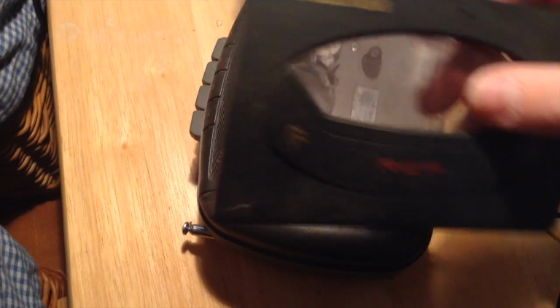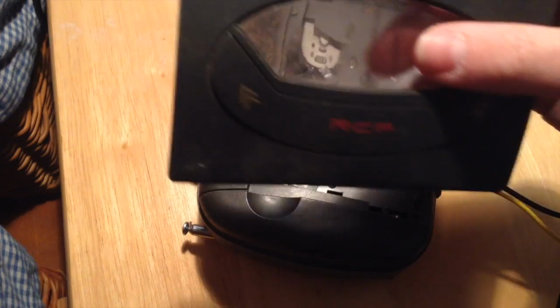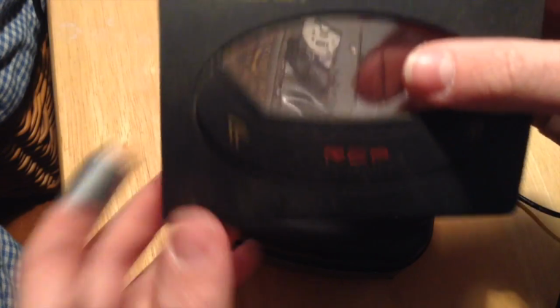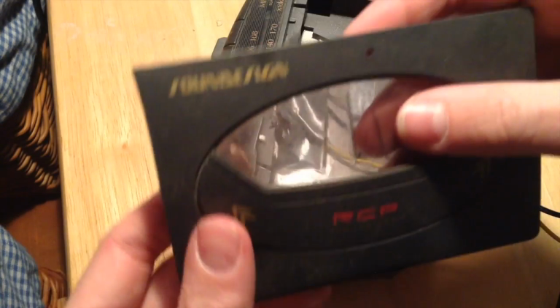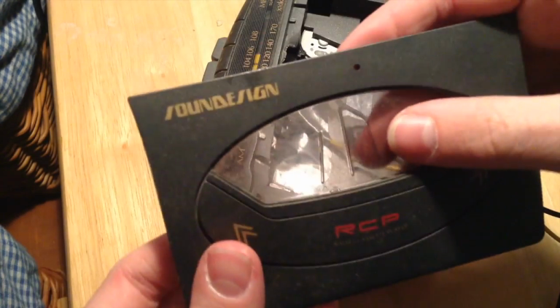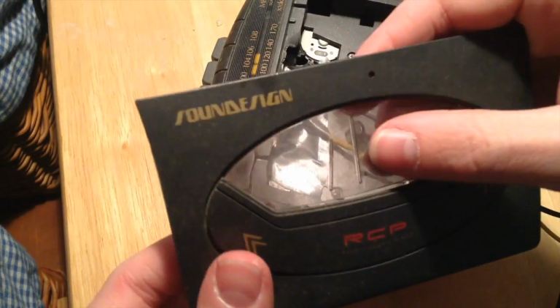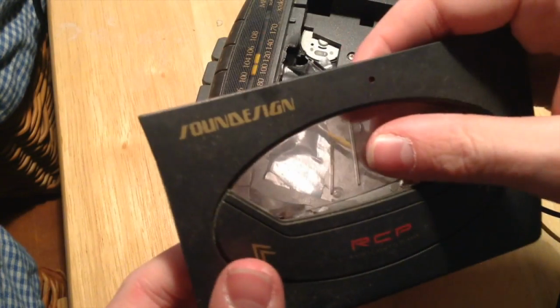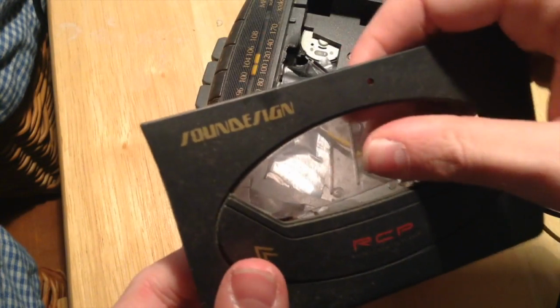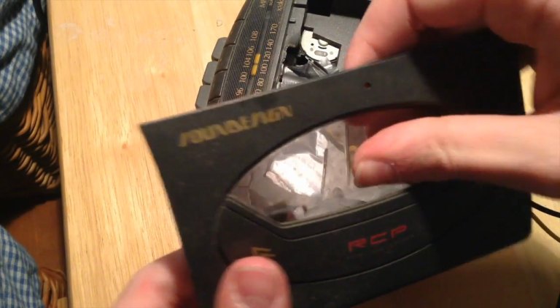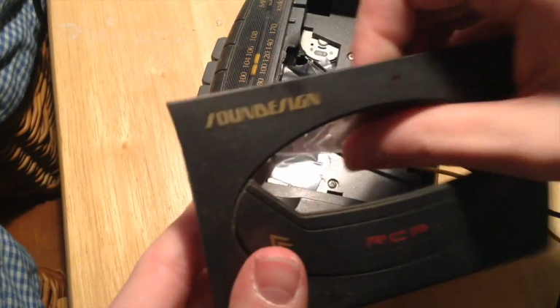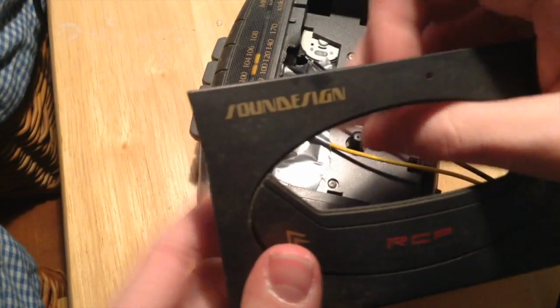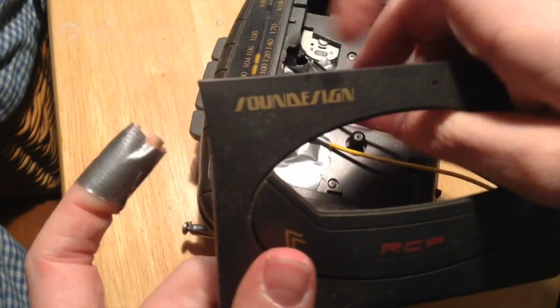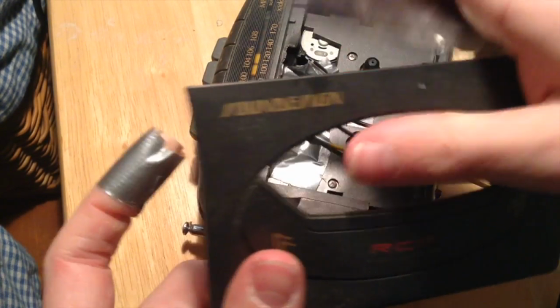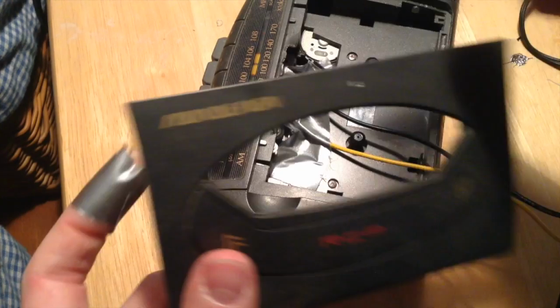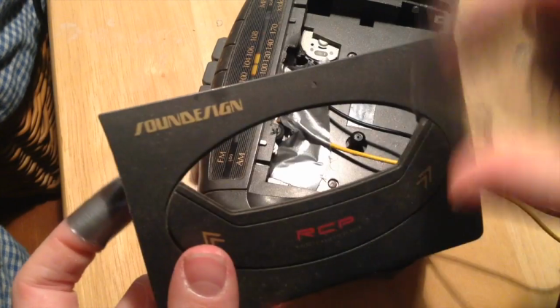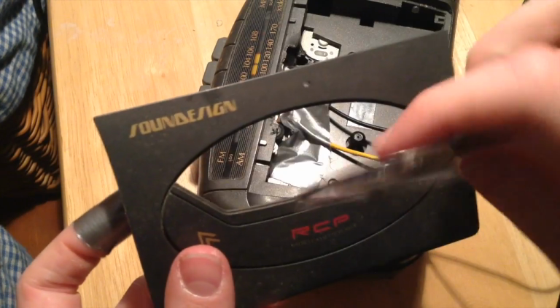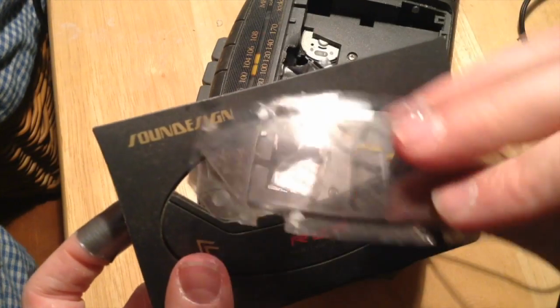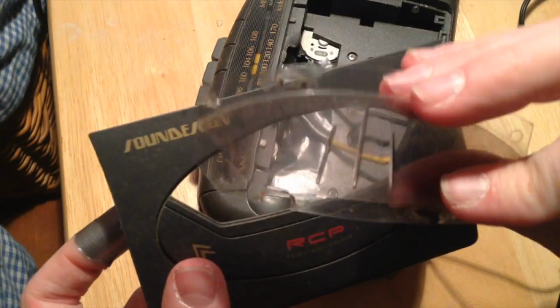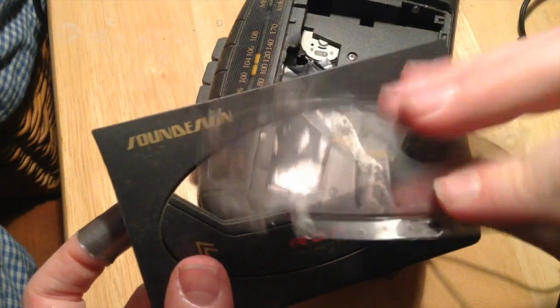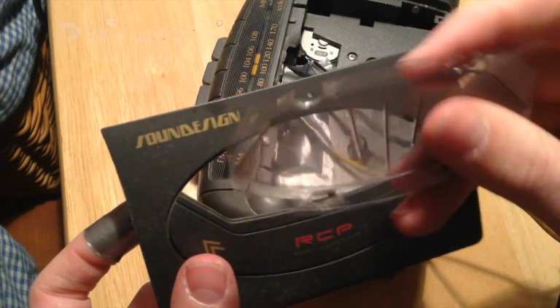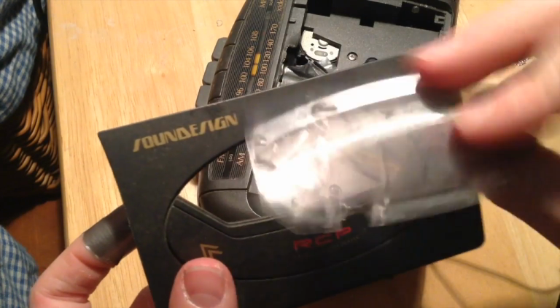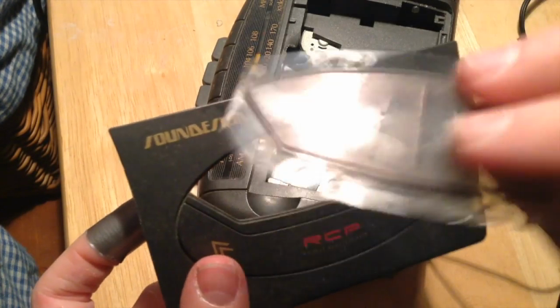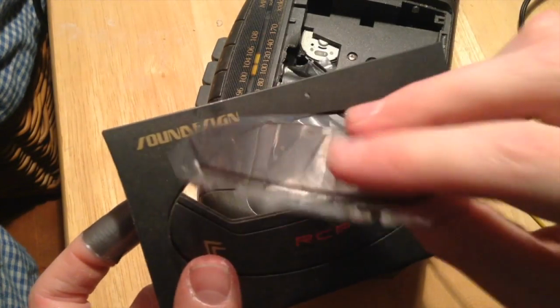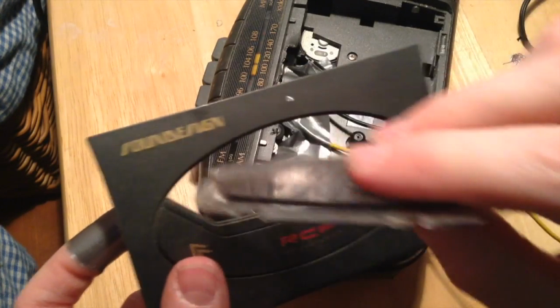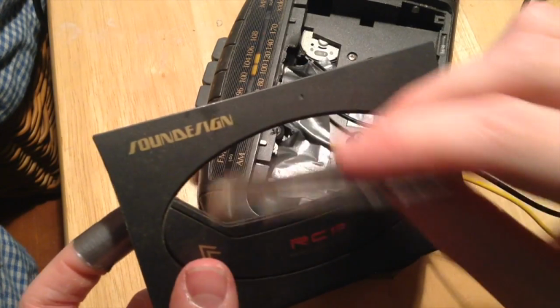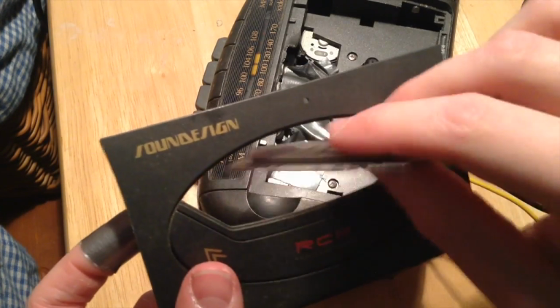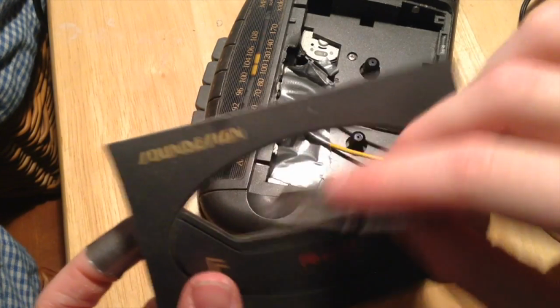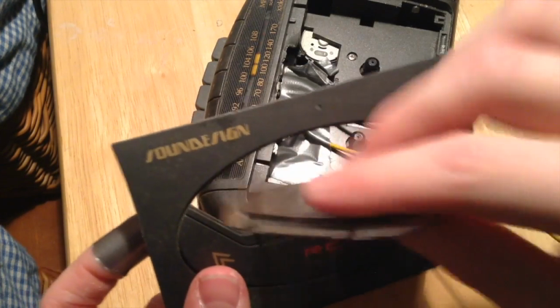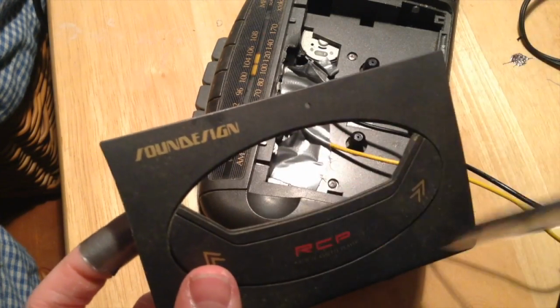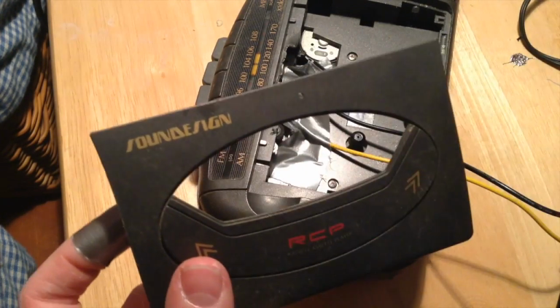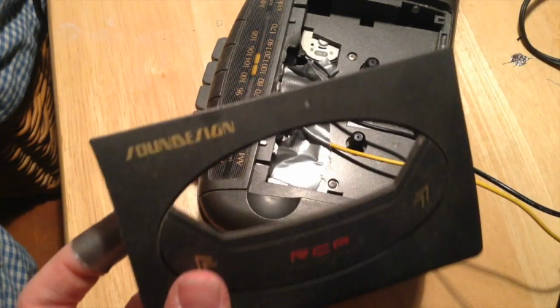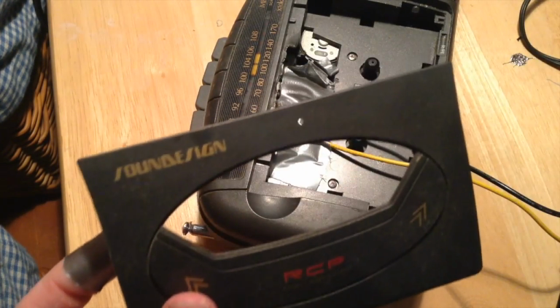We're just going to go ahead and tape these down. What we're going to do is take this cover and pop out this little part here, so the wires can come out through this hole.